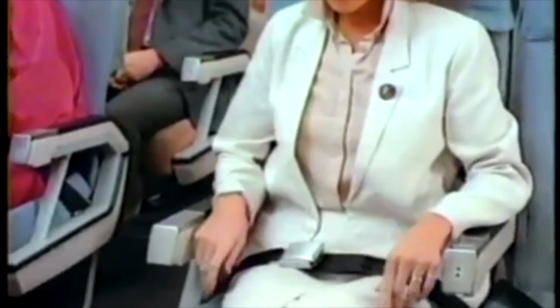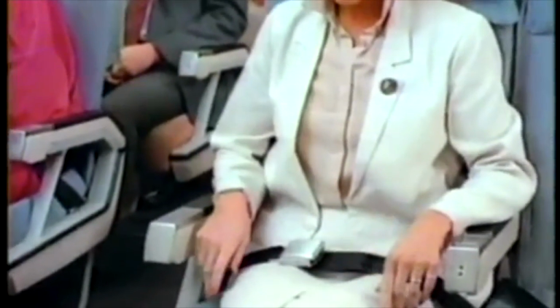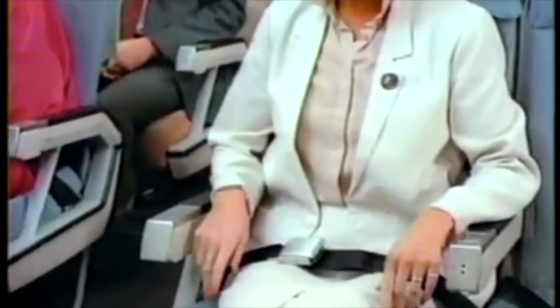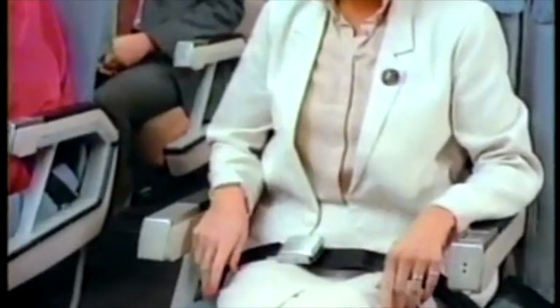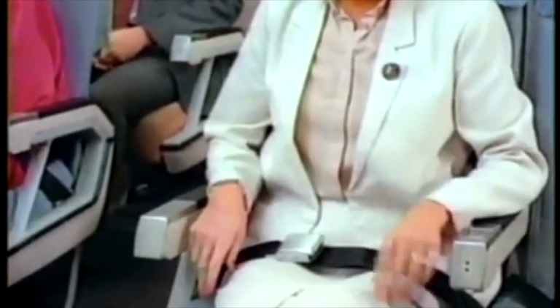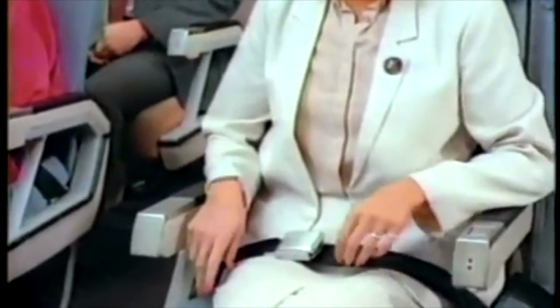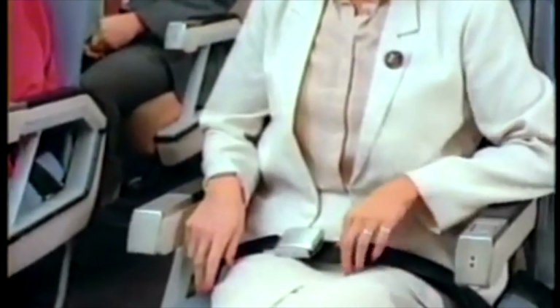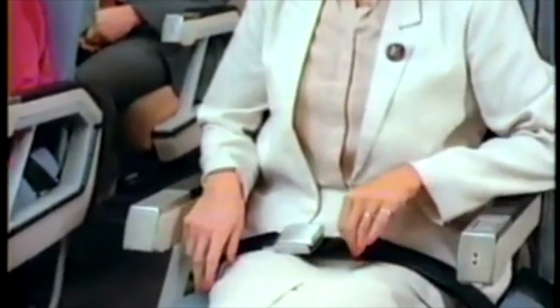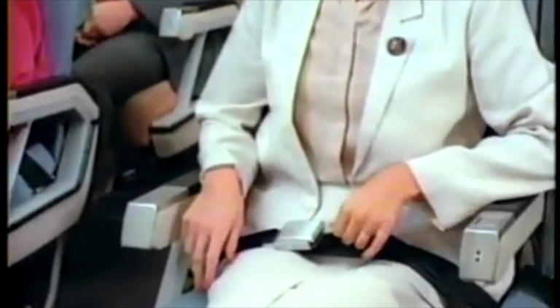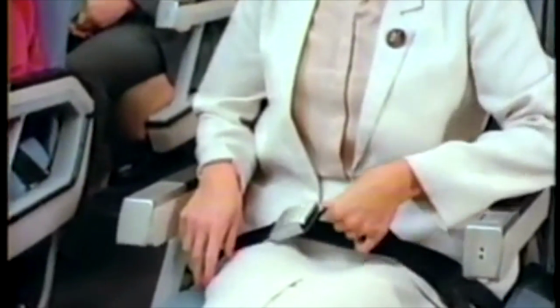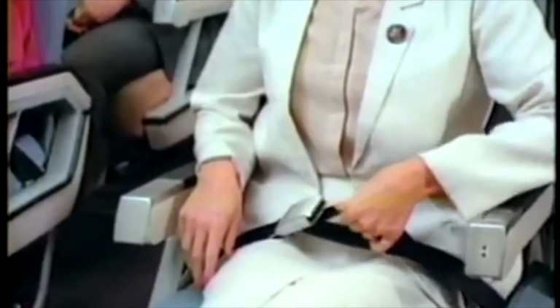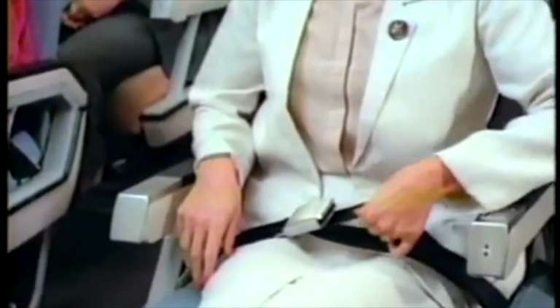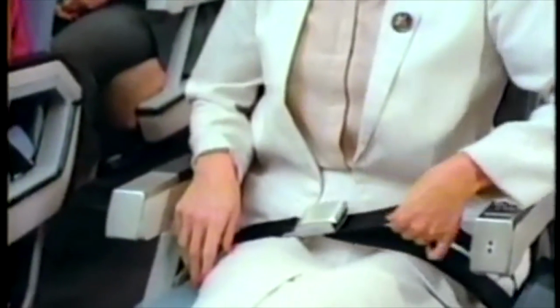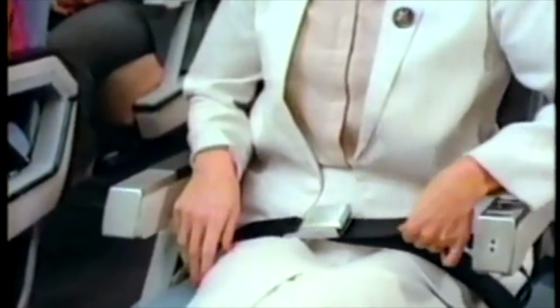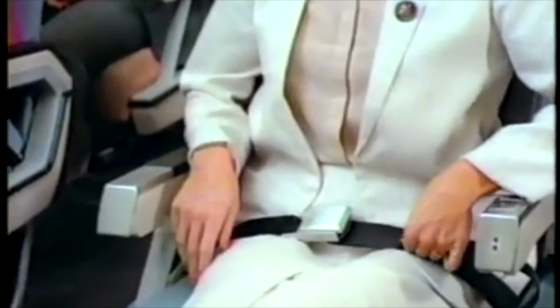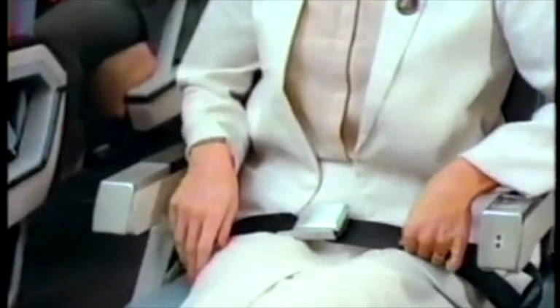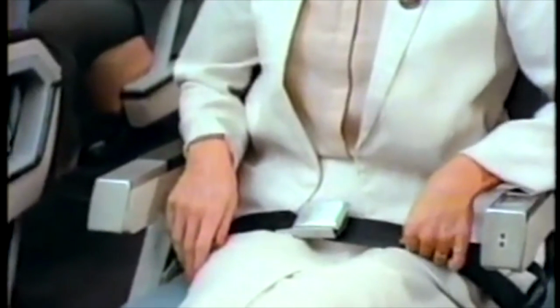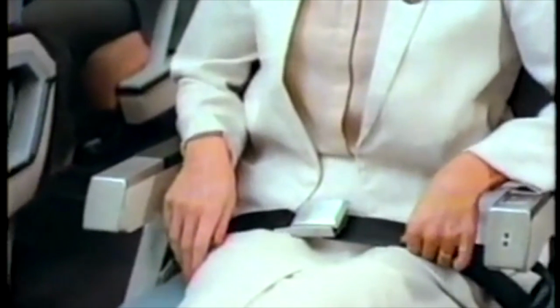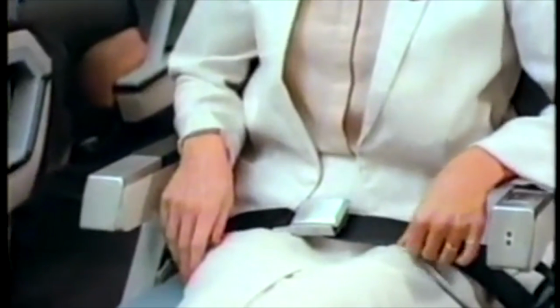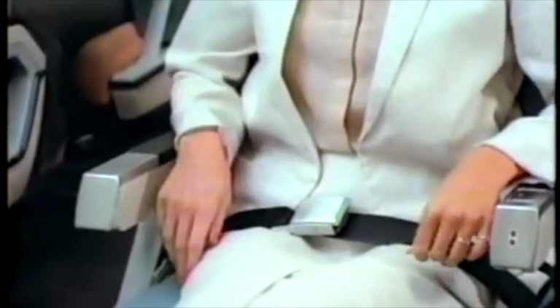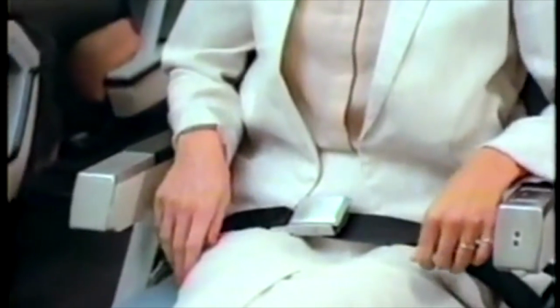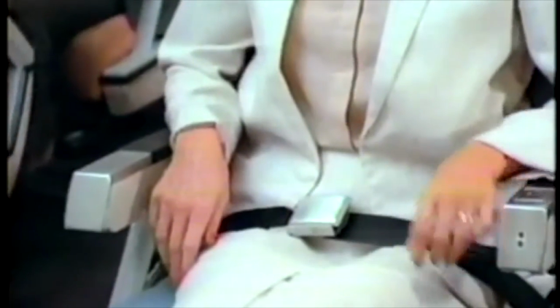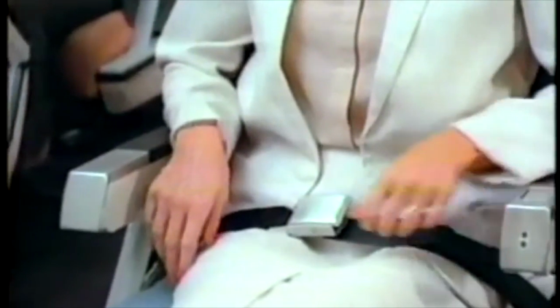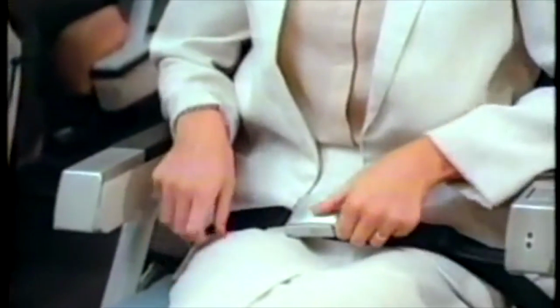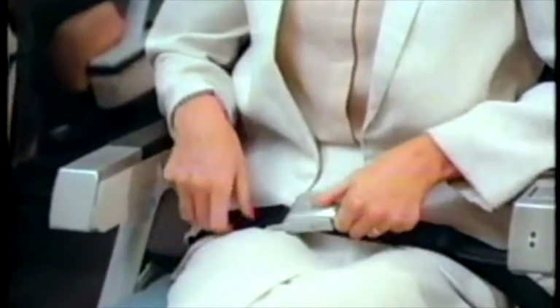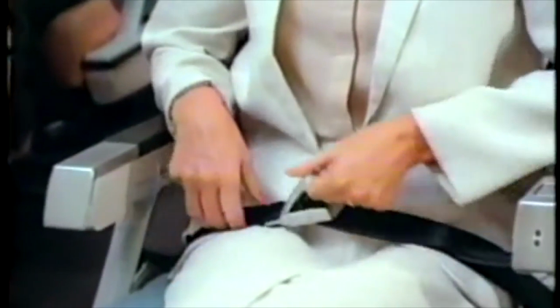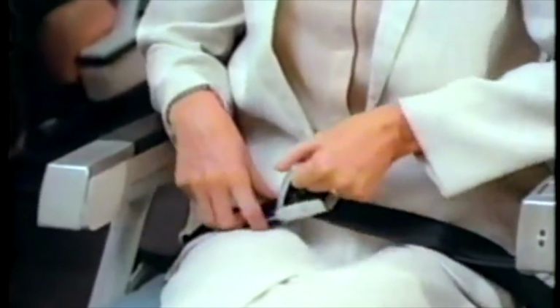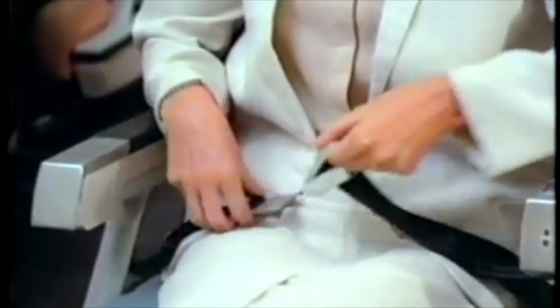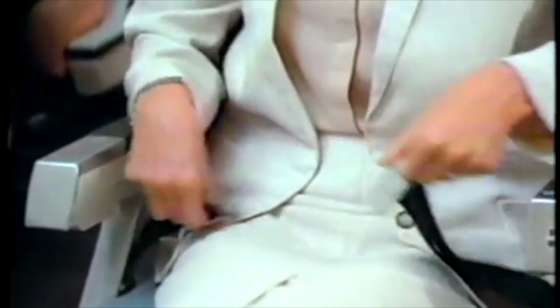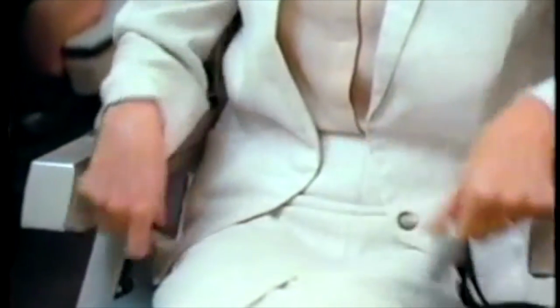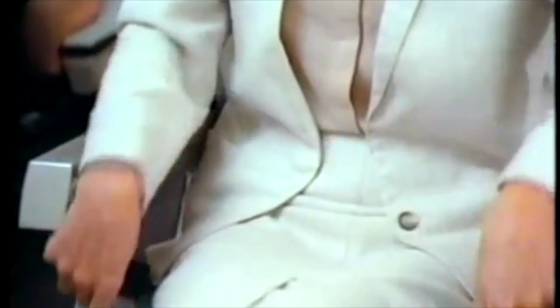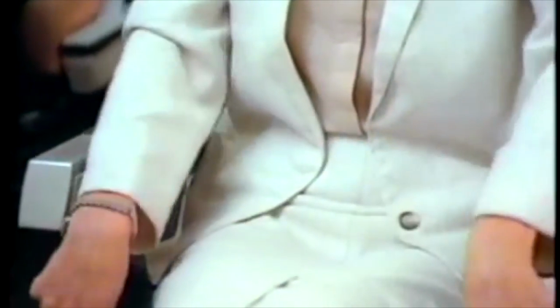To change the length of the belt, adjust the strap. To open the buckle, lift the metal flap.